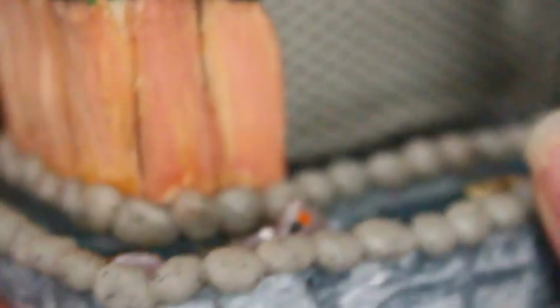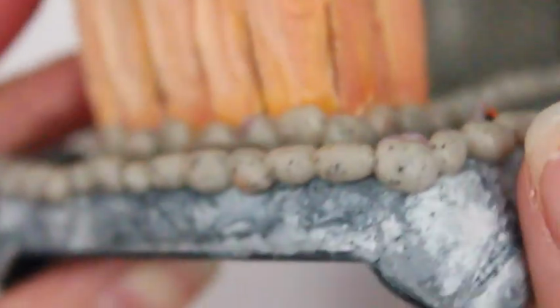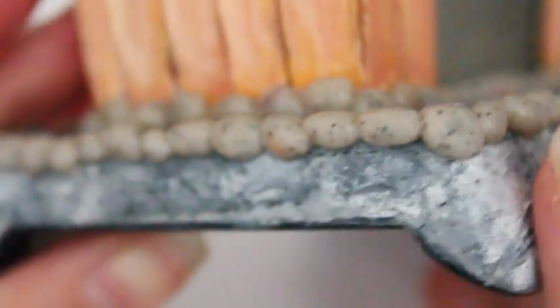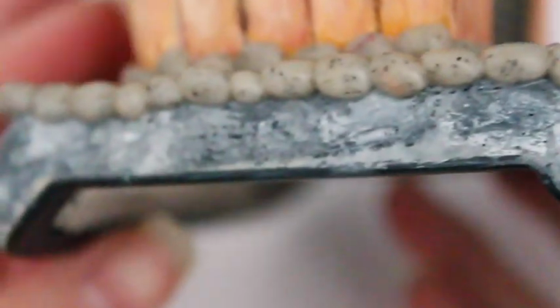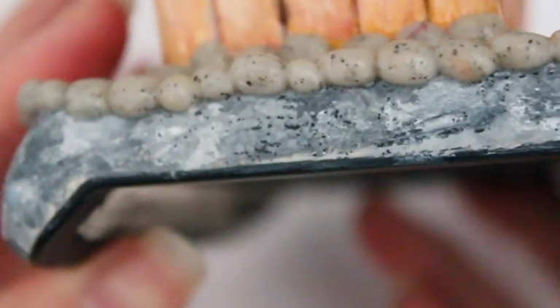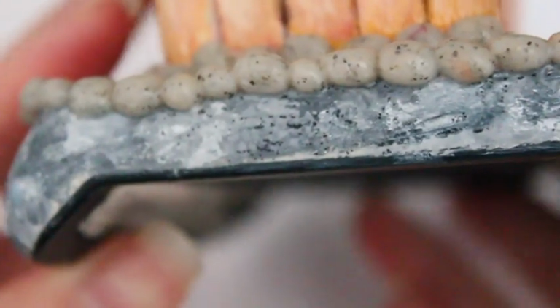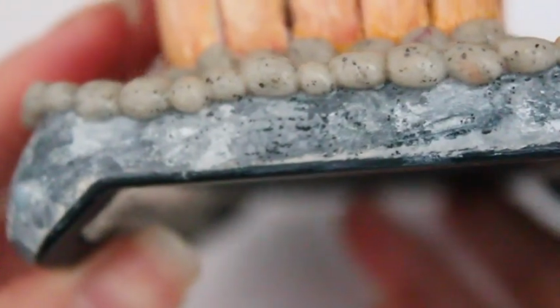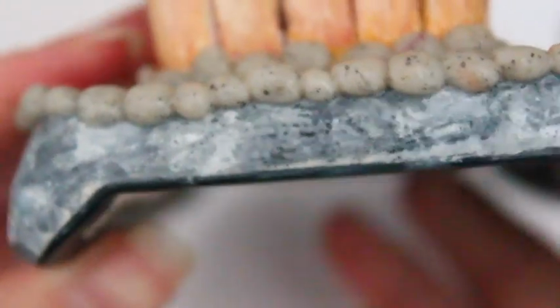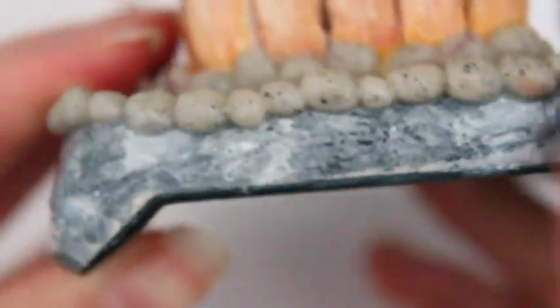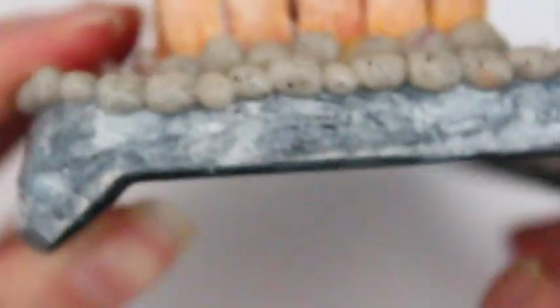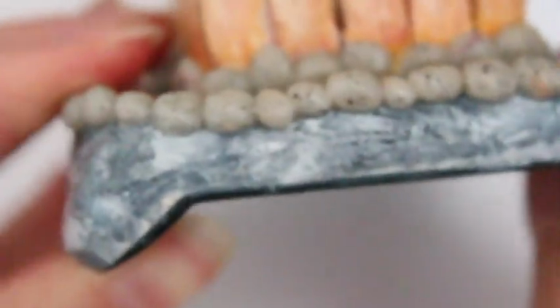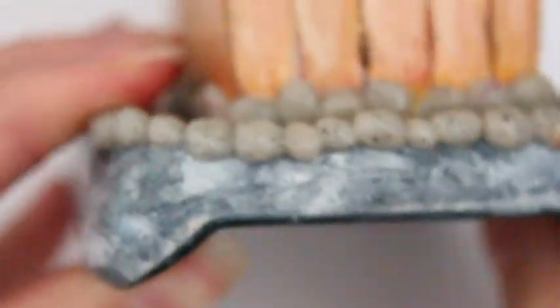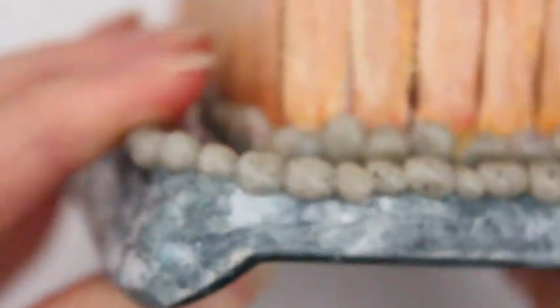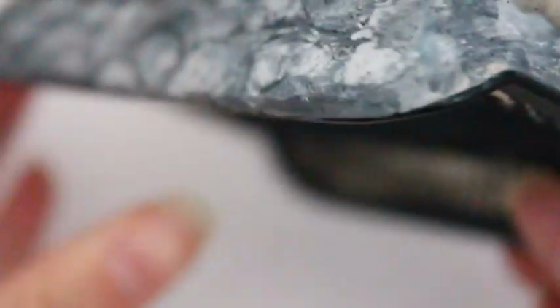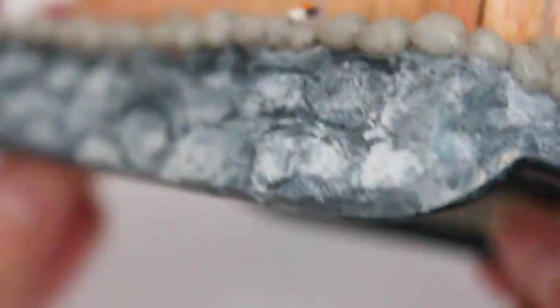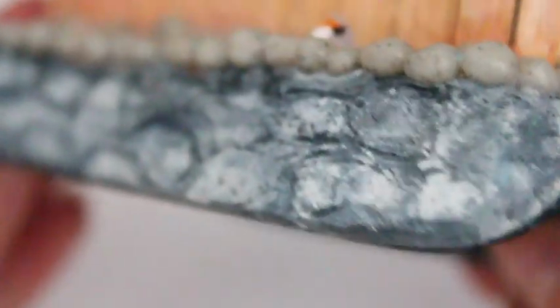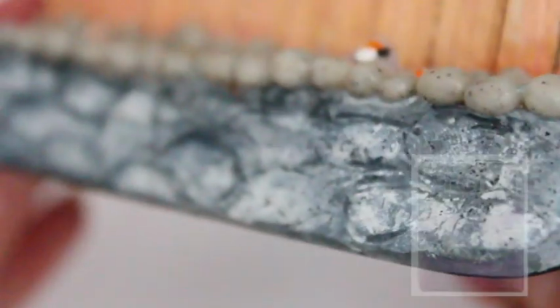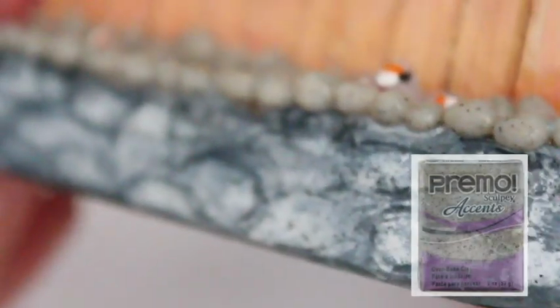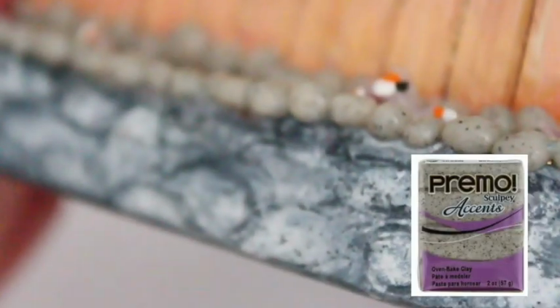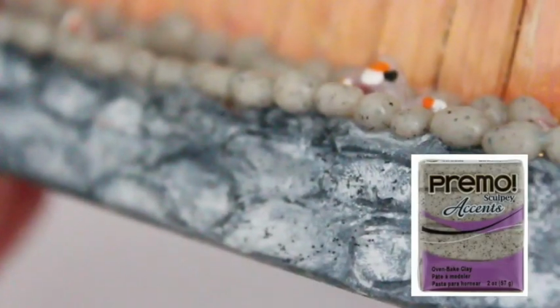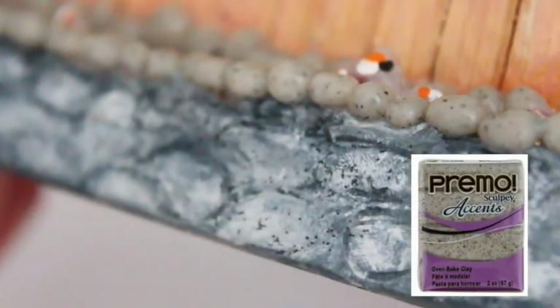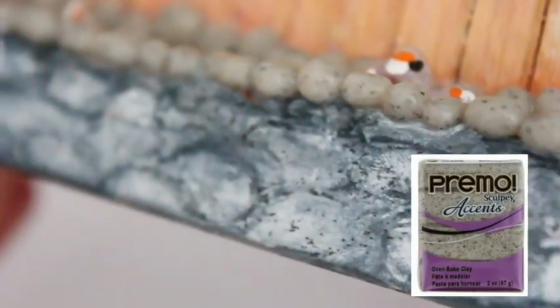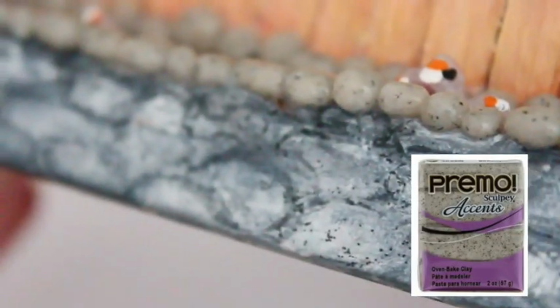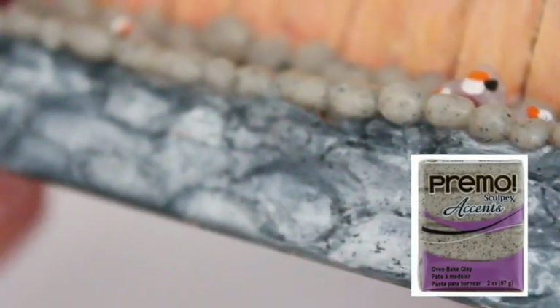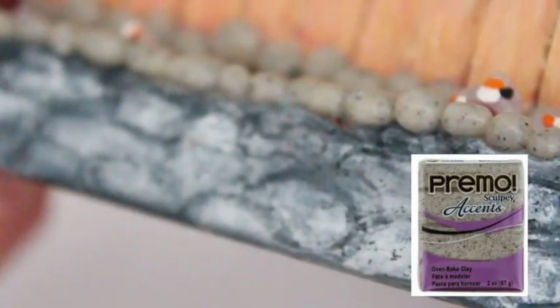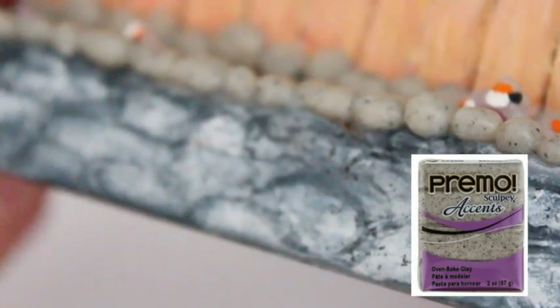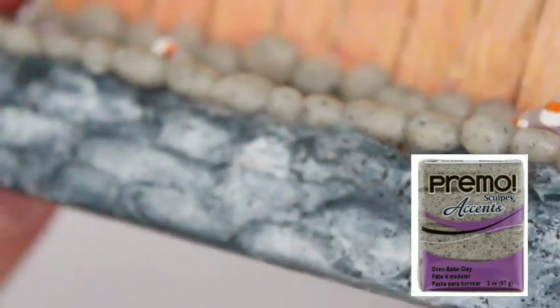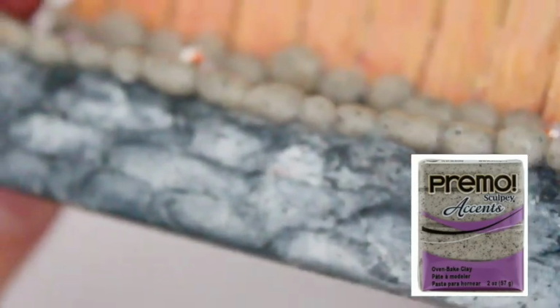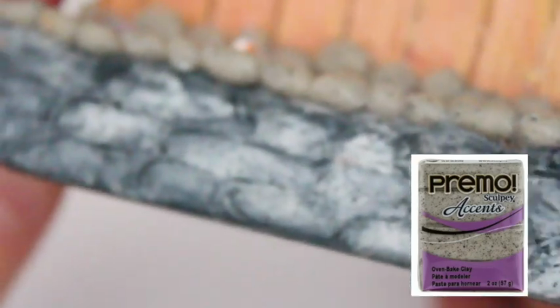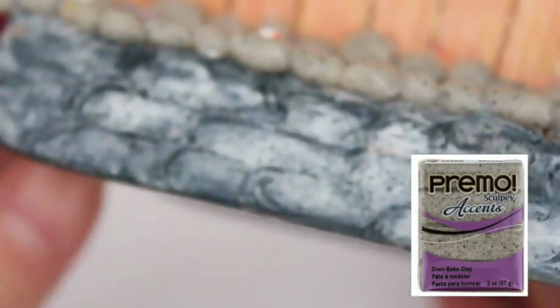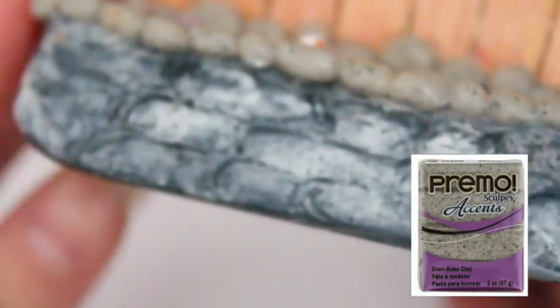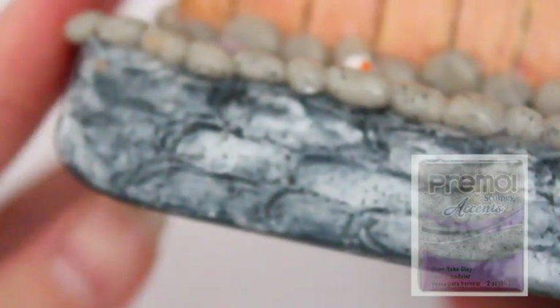You can also use polymer clay if you'd like. The little pebbles on top are made from granite Sculpey 3 polymer clay.